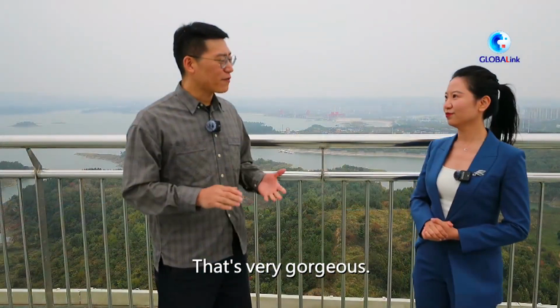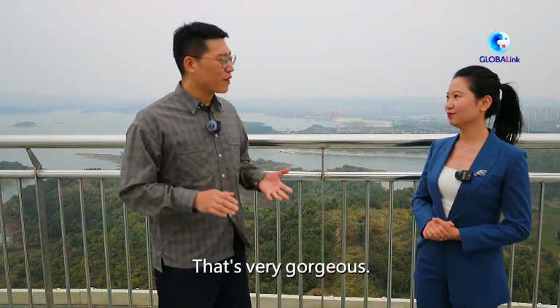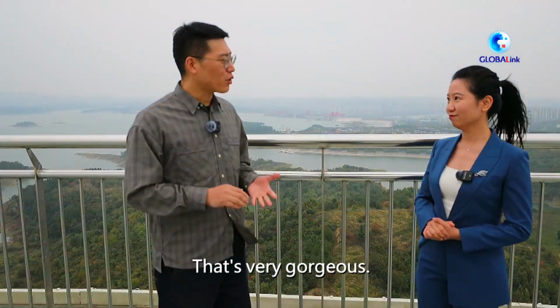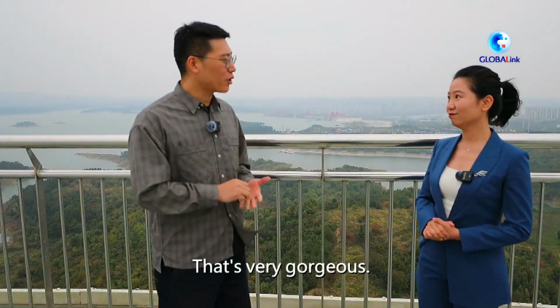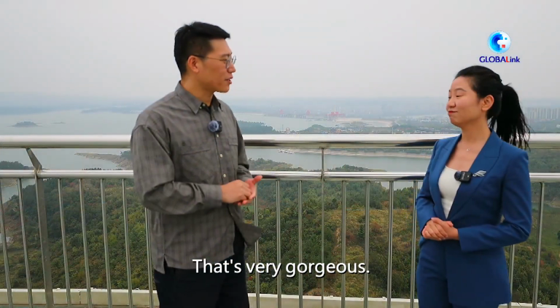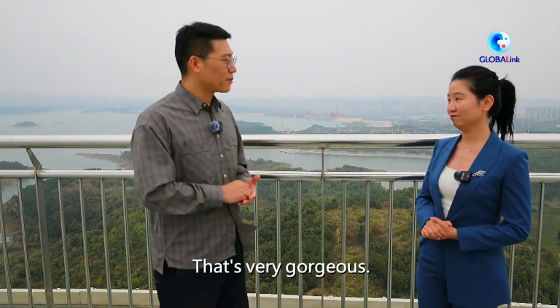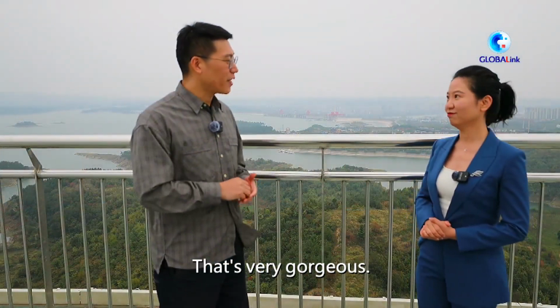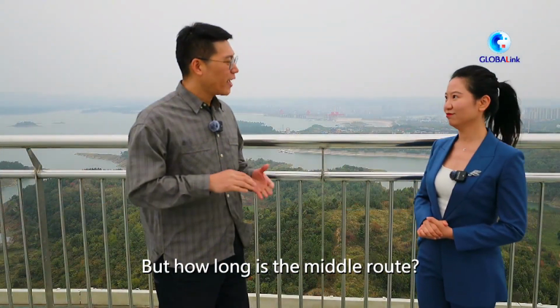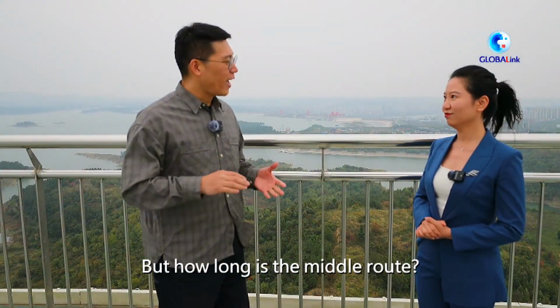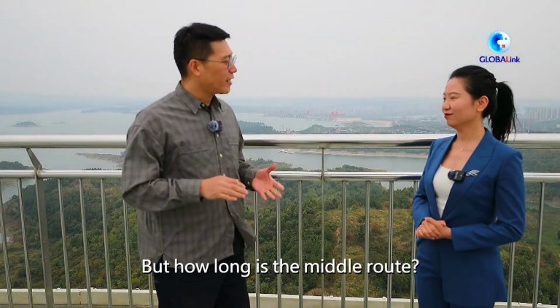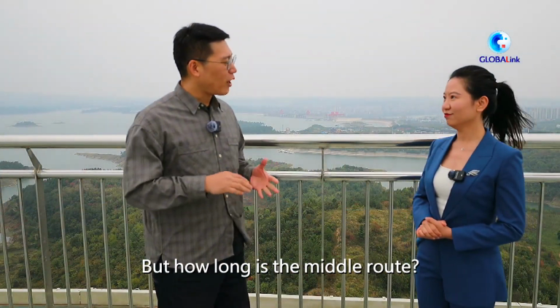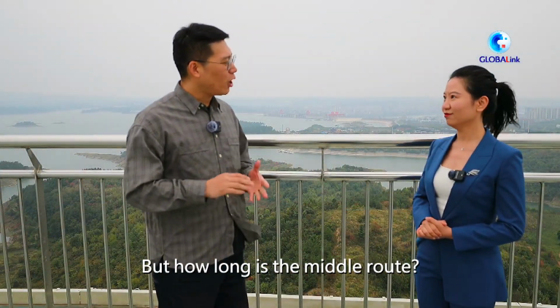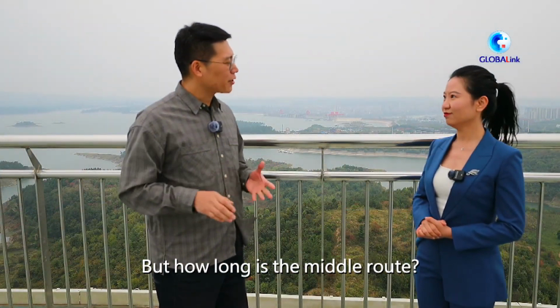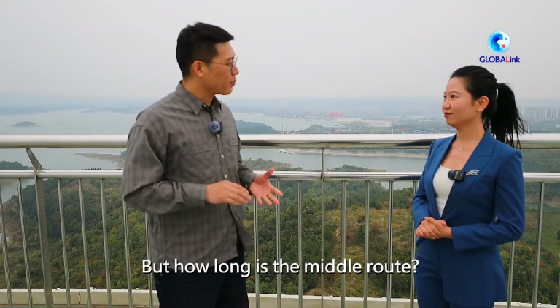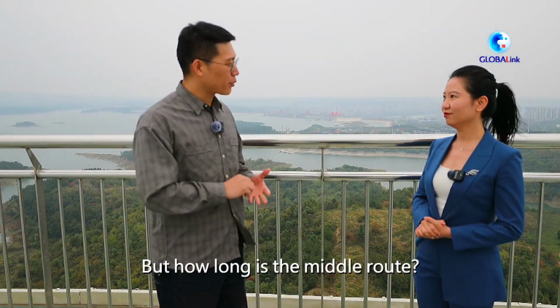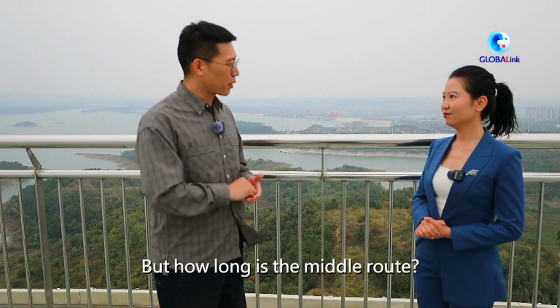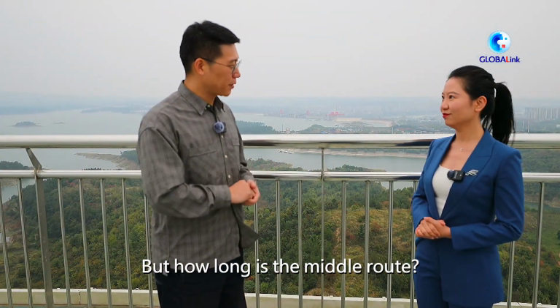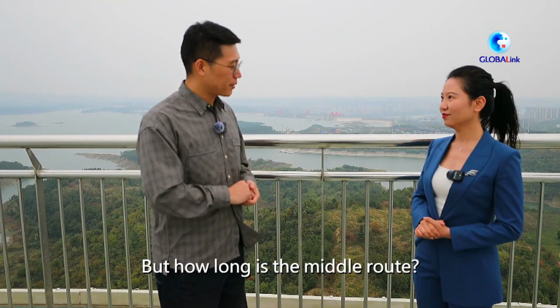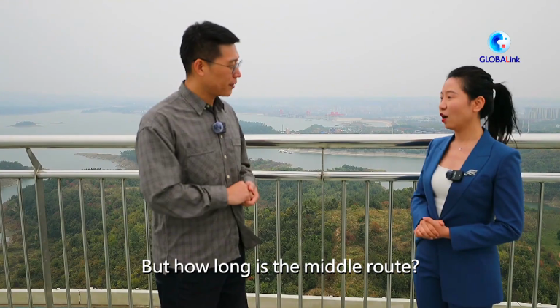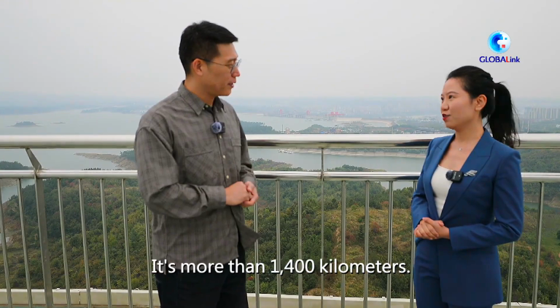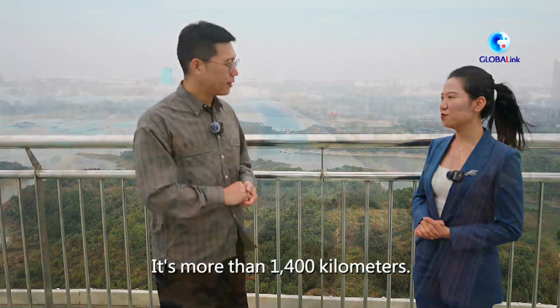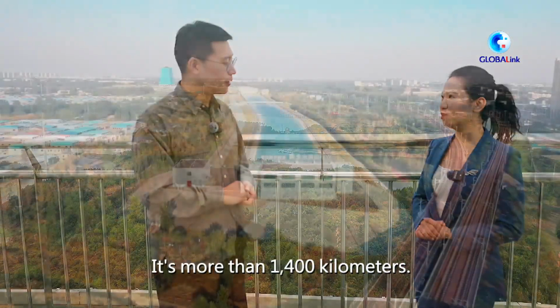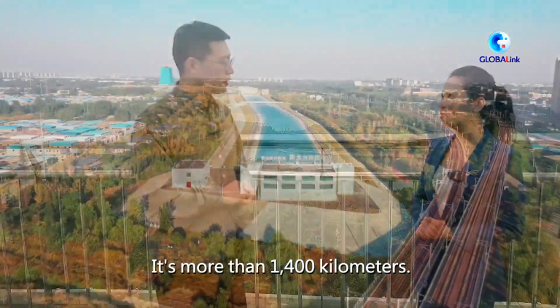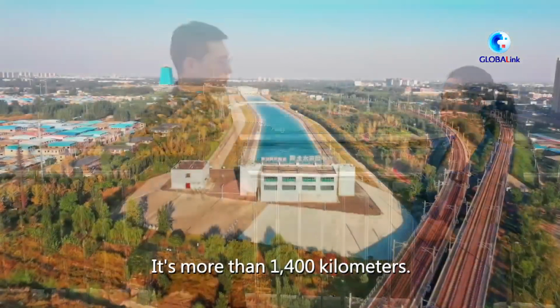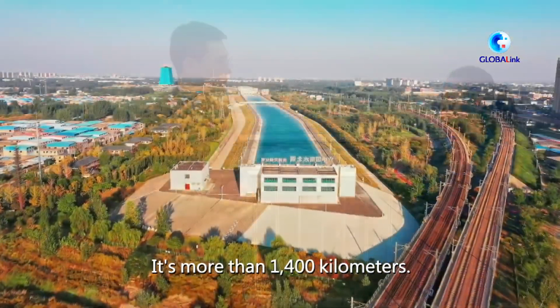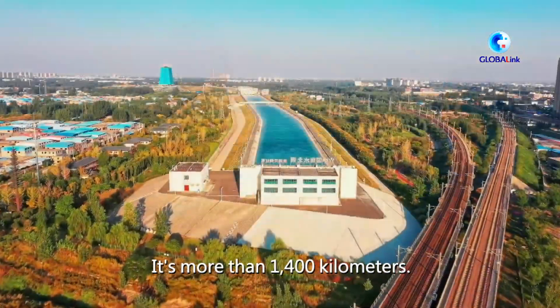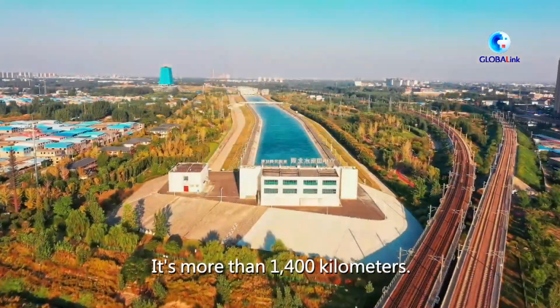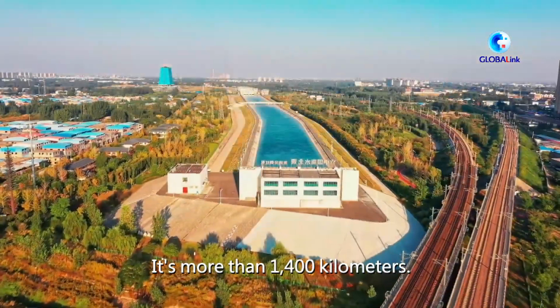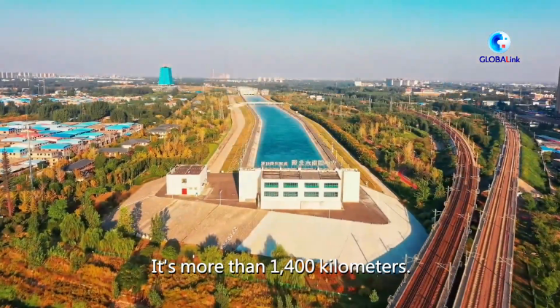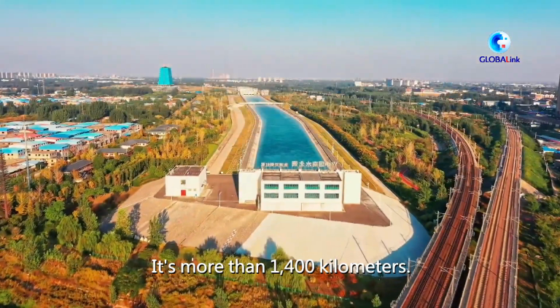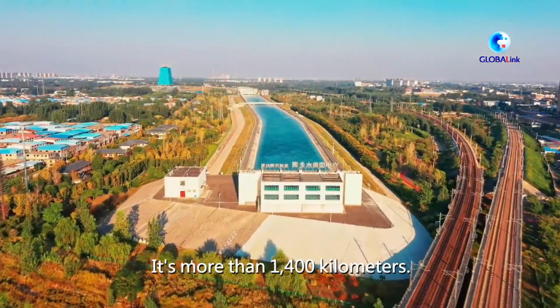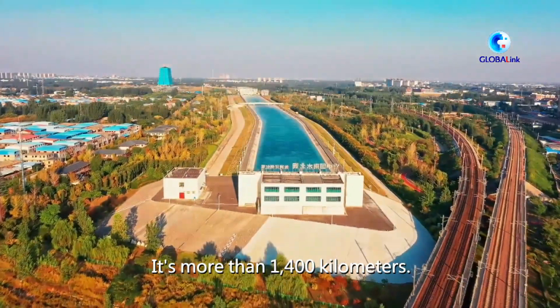That's very gorgeous! But how long is the middle route? It's more than 1,400 kilometers.